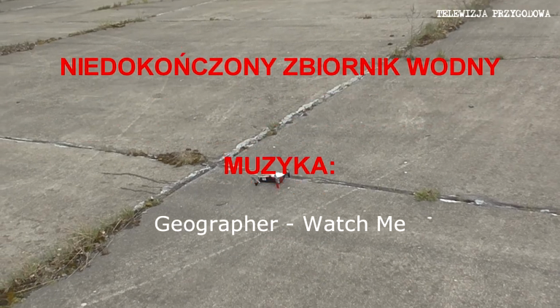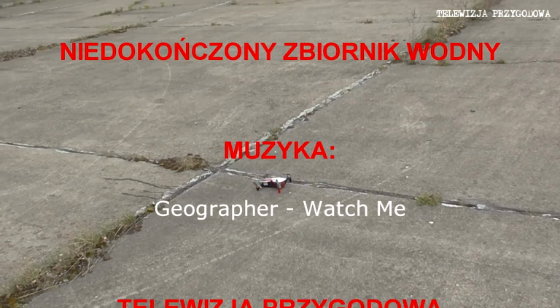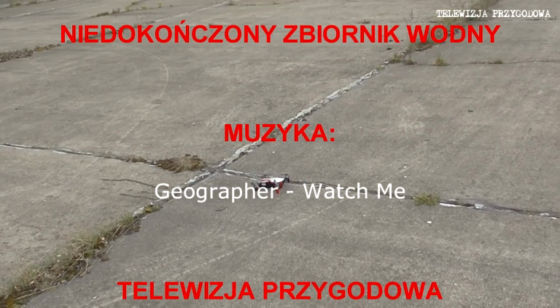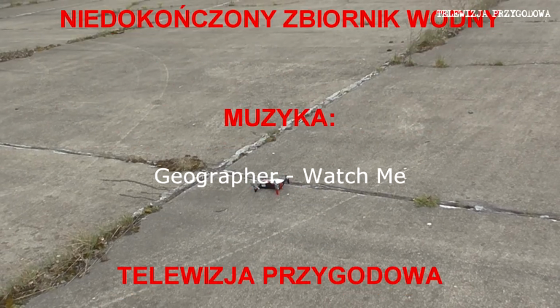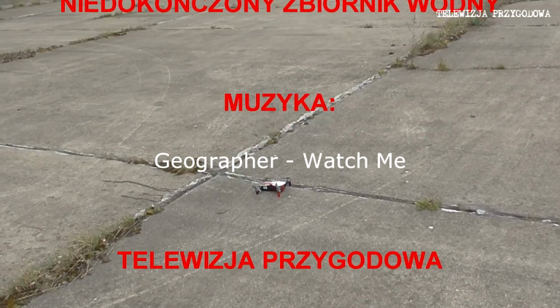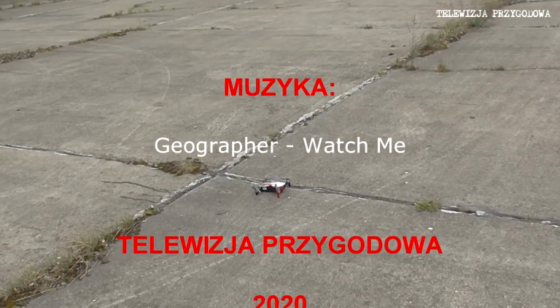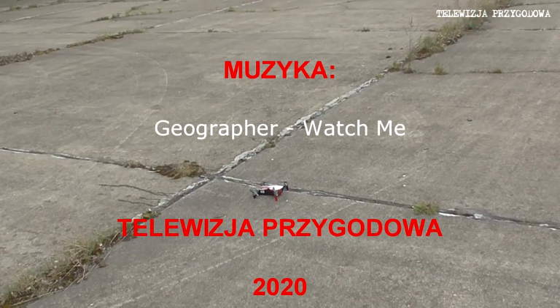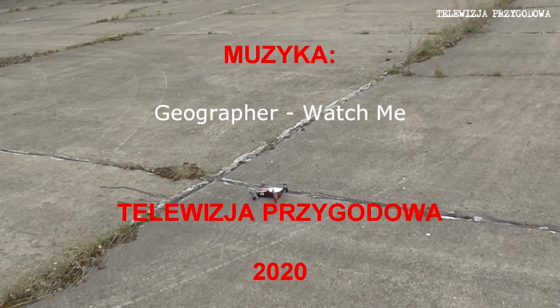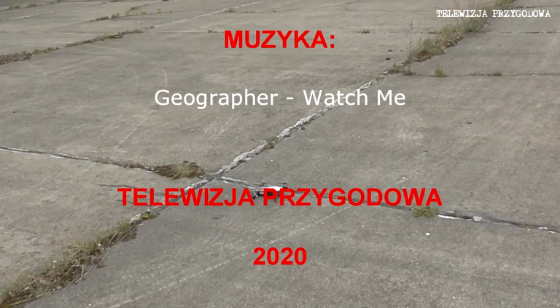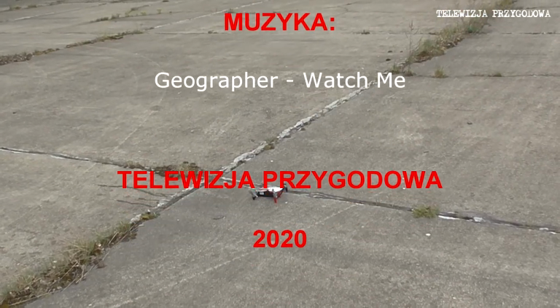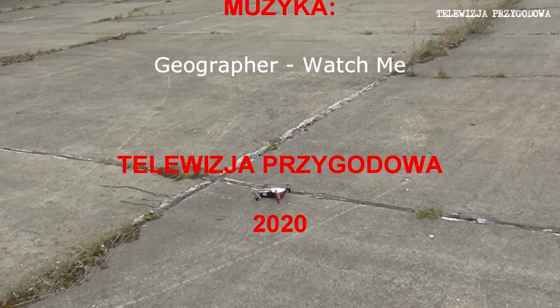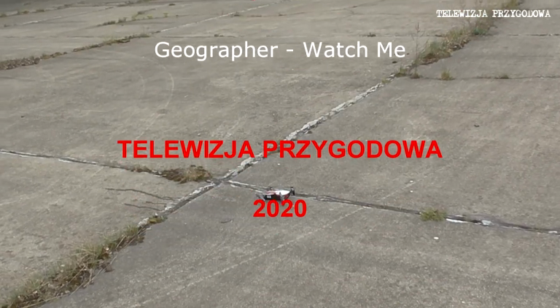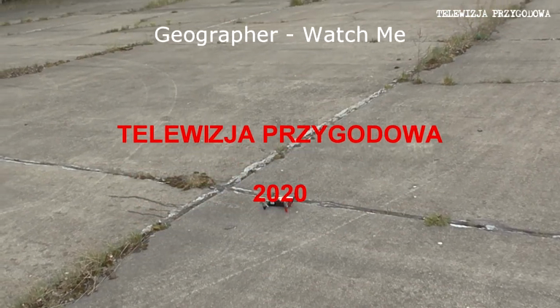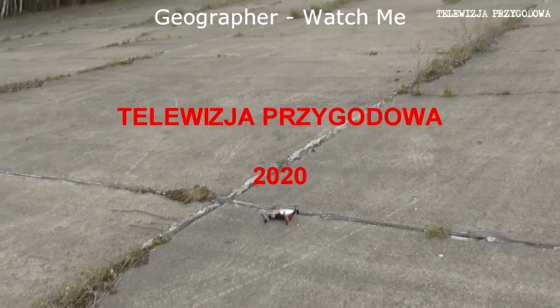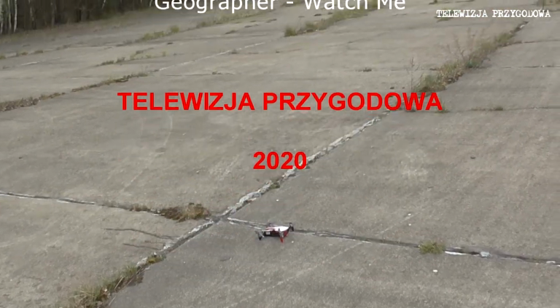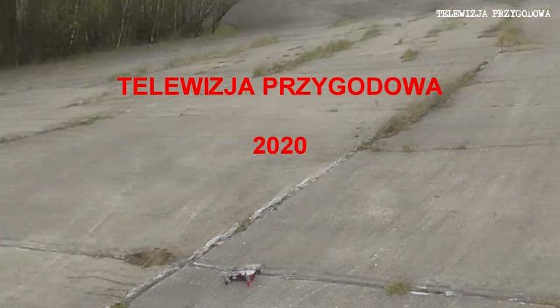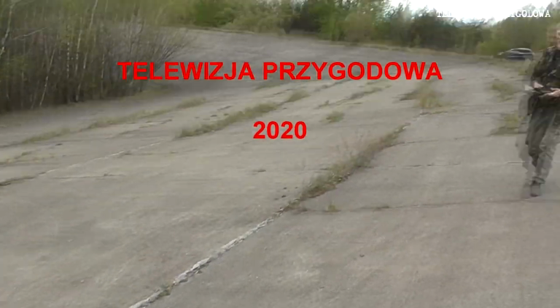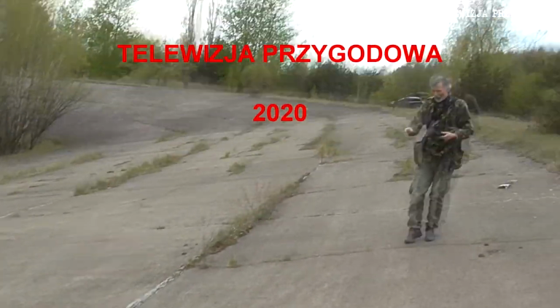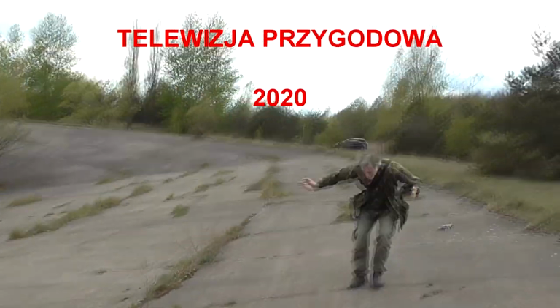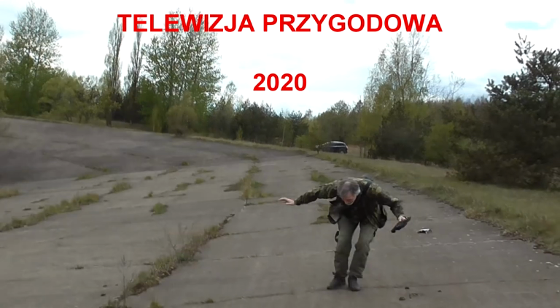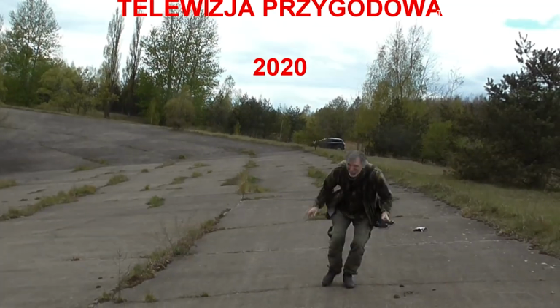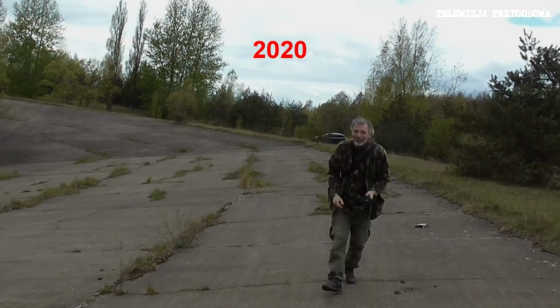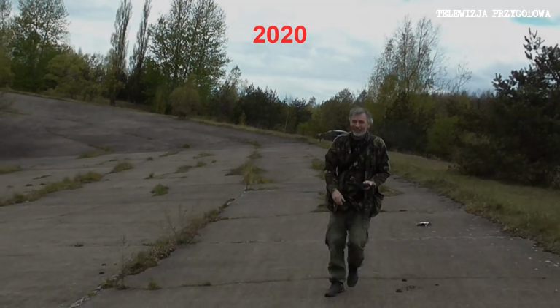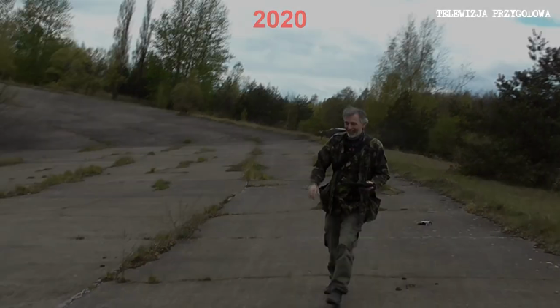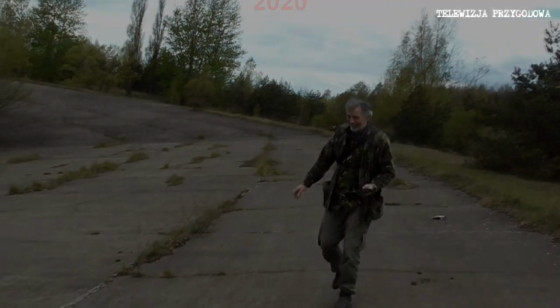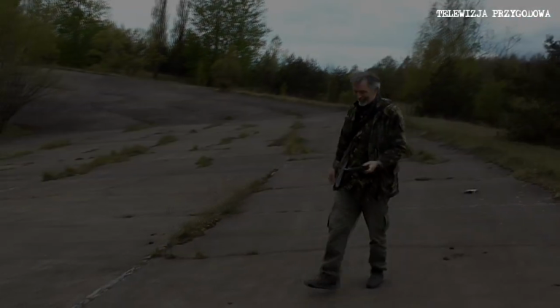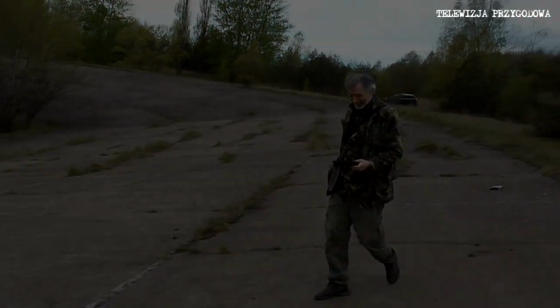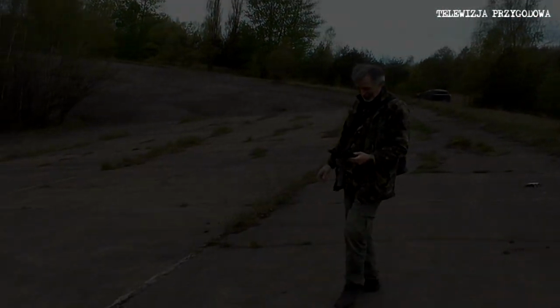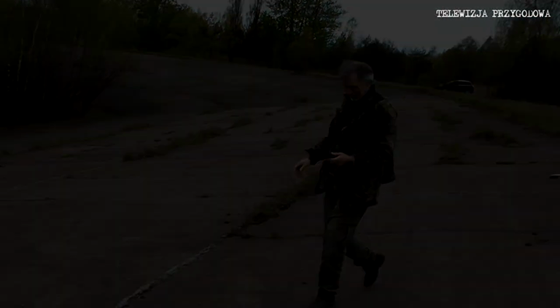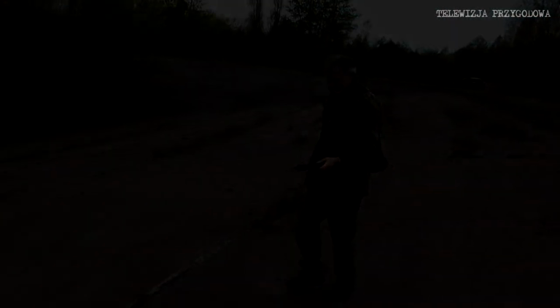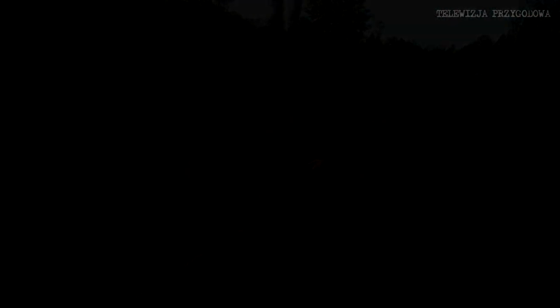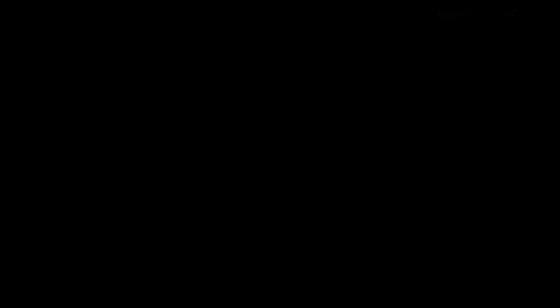Brawo, panie Marku! Udało się panu trafić w ziemię. Dzień dobry. Zobacz. Dzień dobry. That's all.